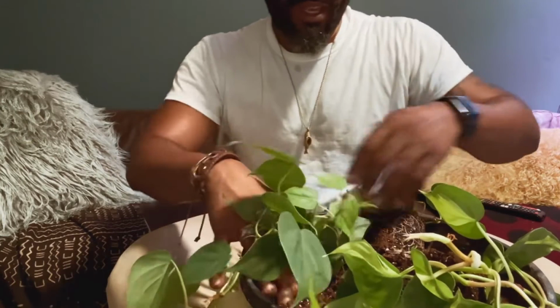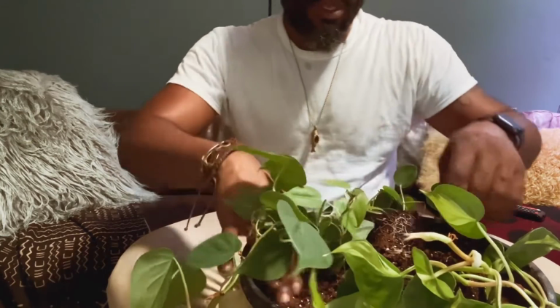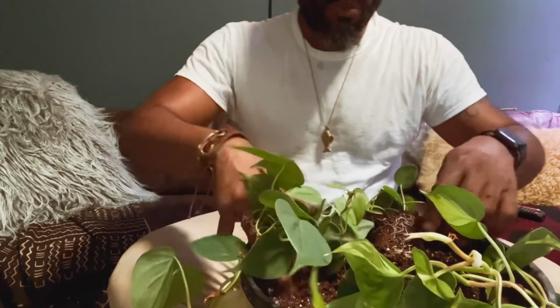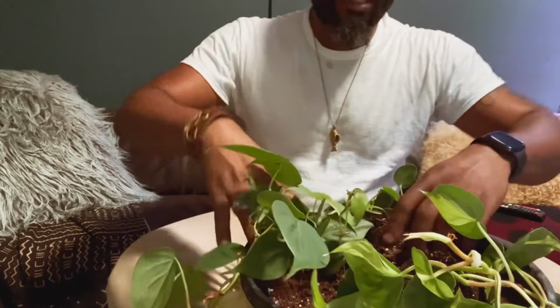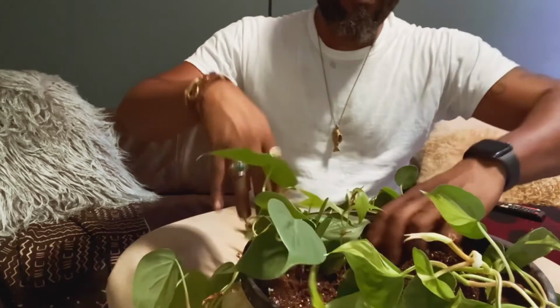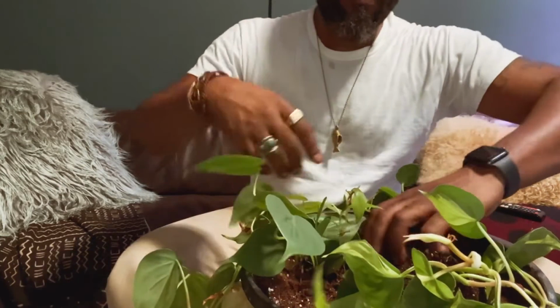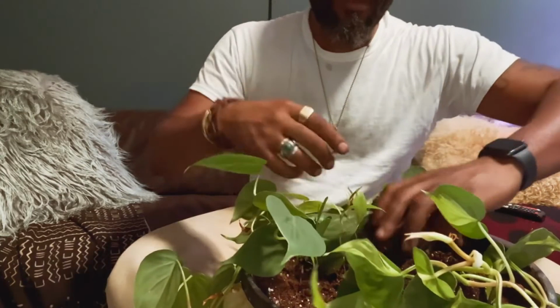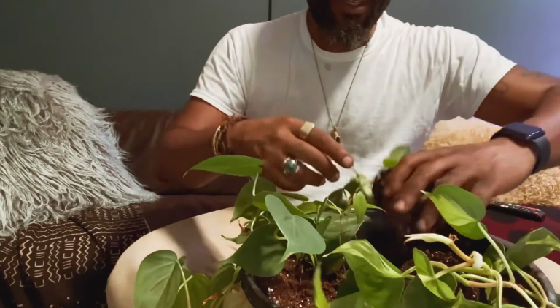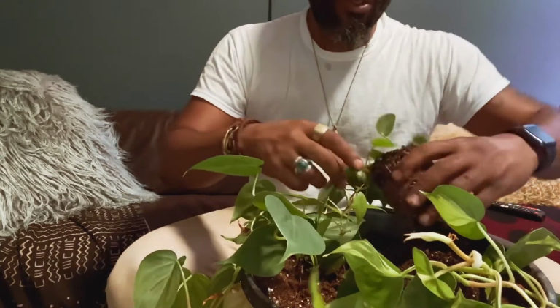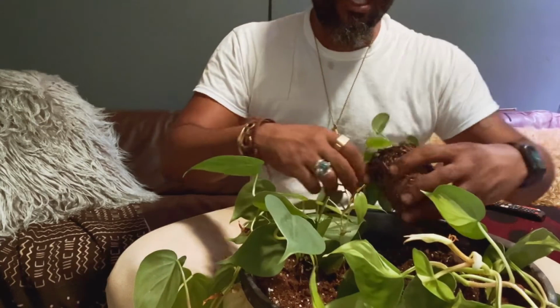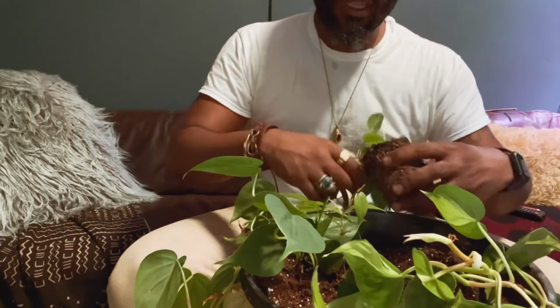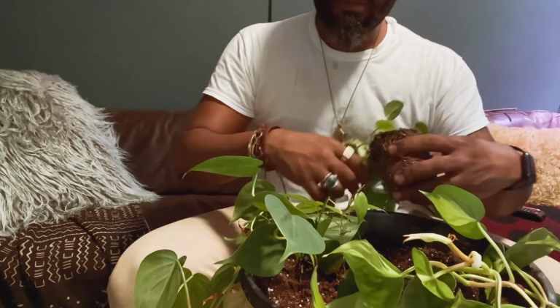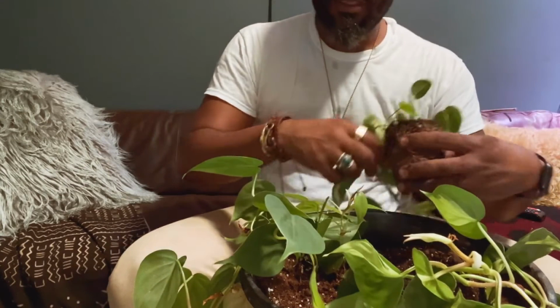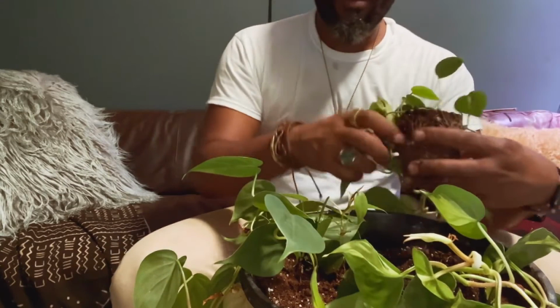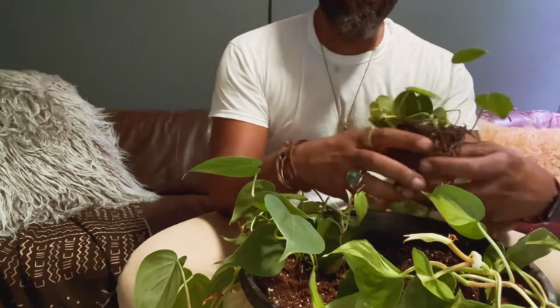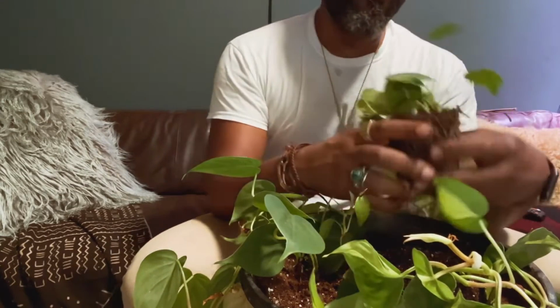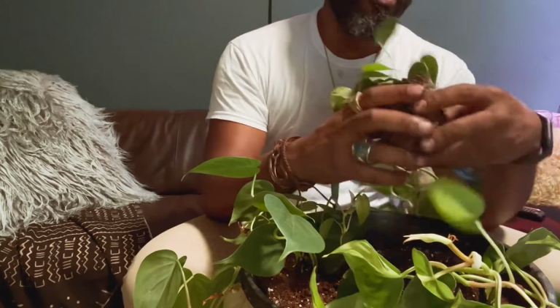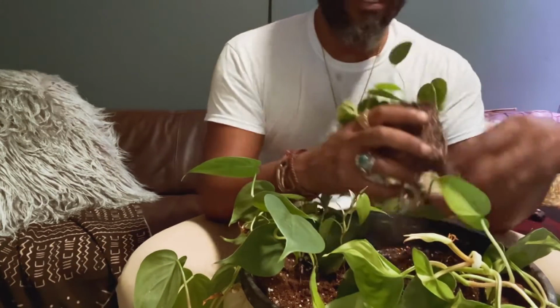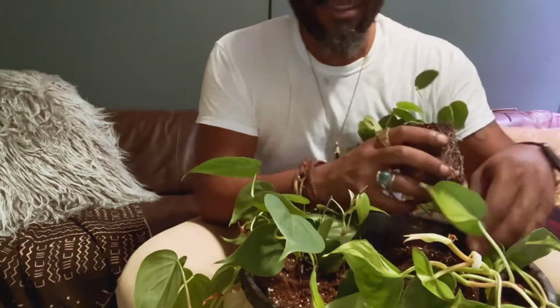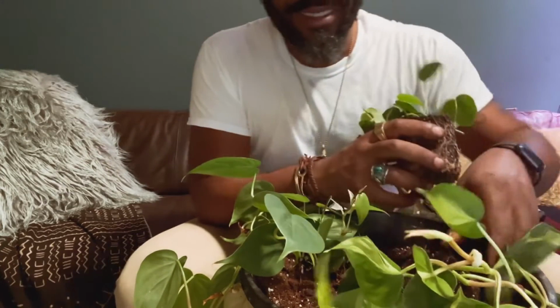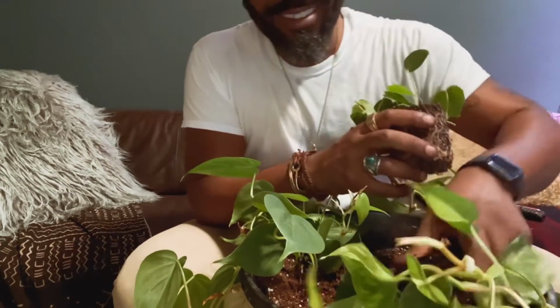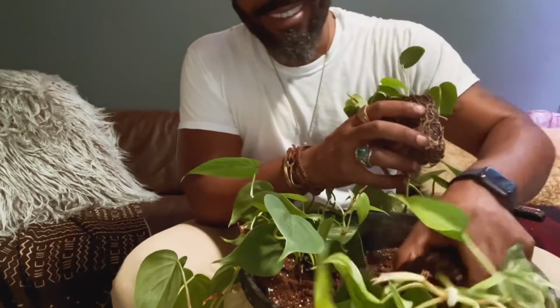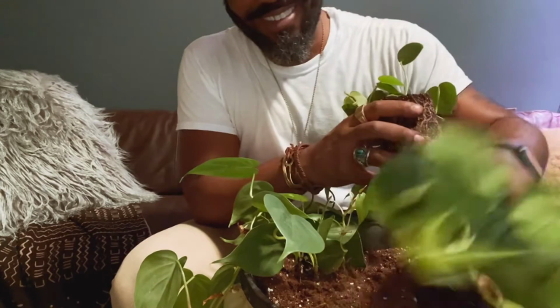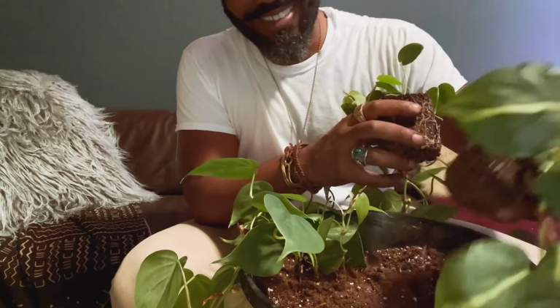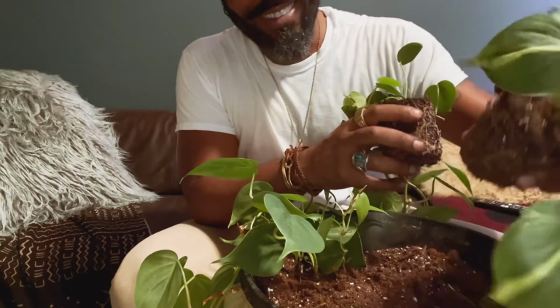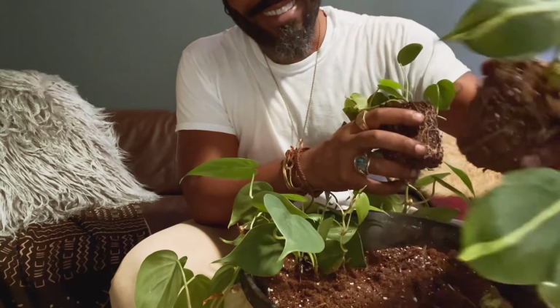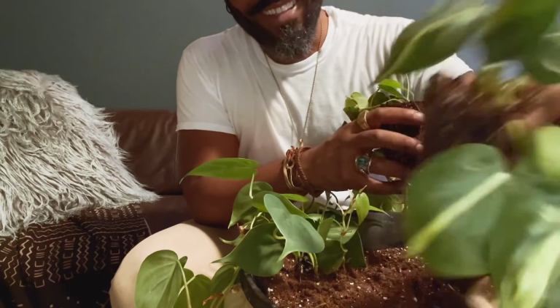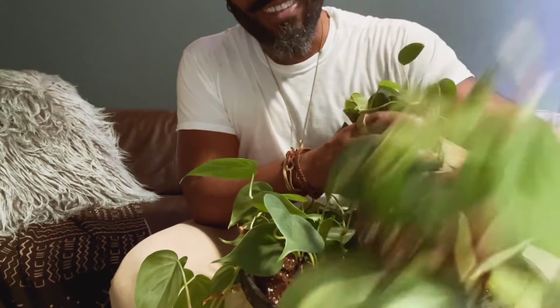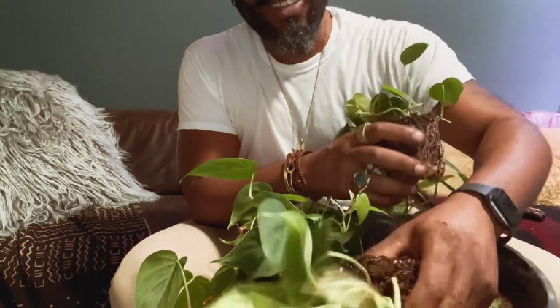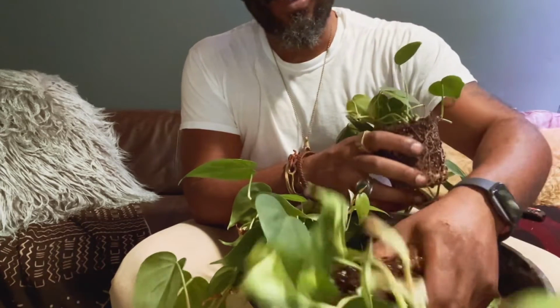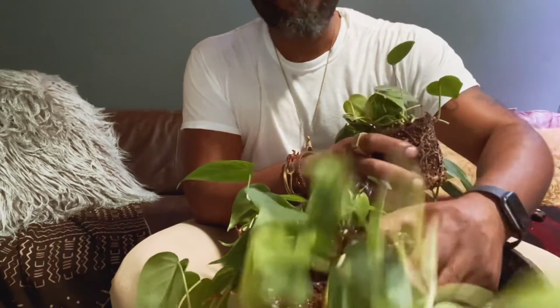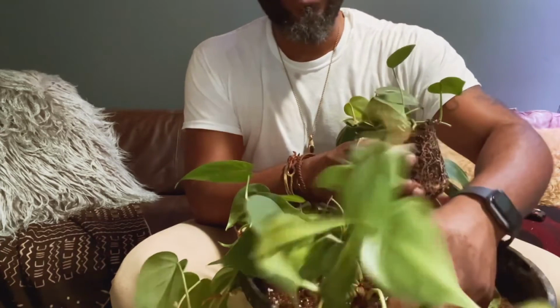There's a whole bunch of plants that wouldn't want to live here because I'll just kill them. Eugene — I don't kill all plants!